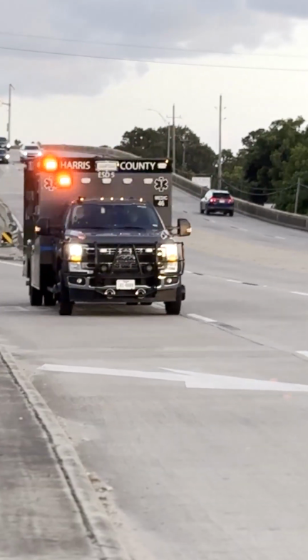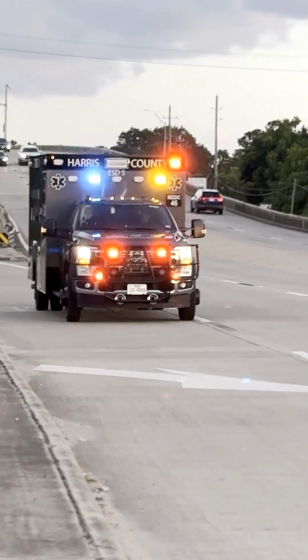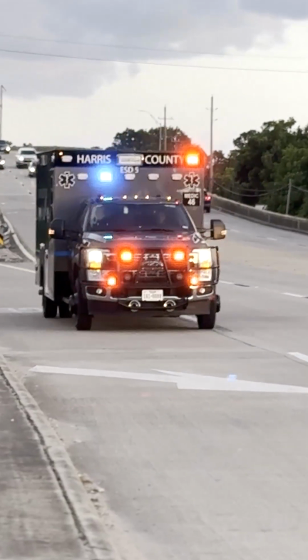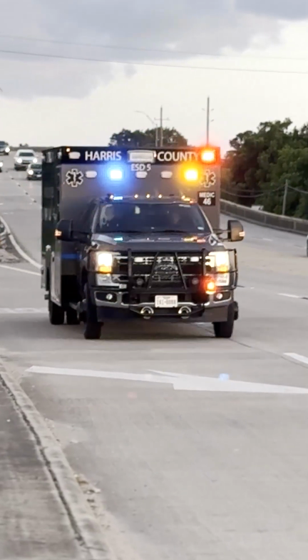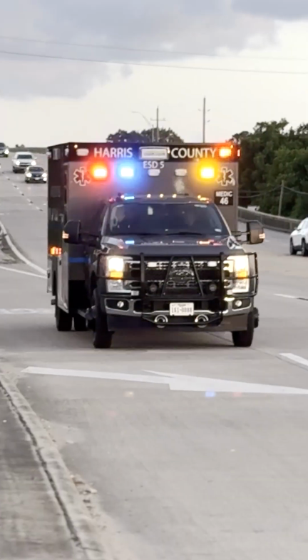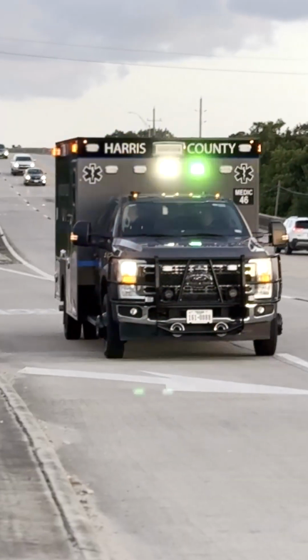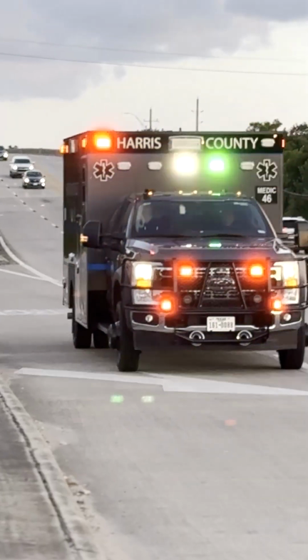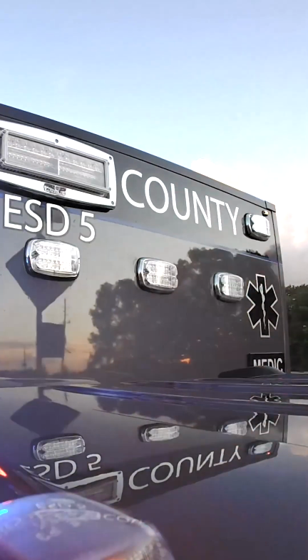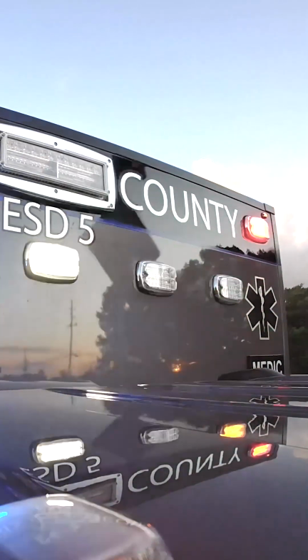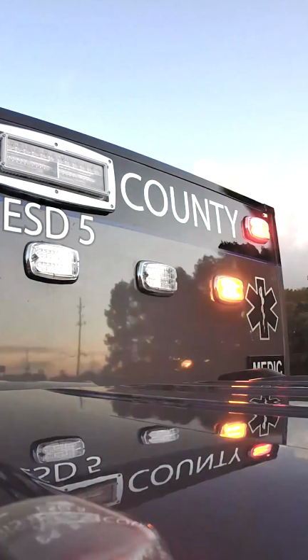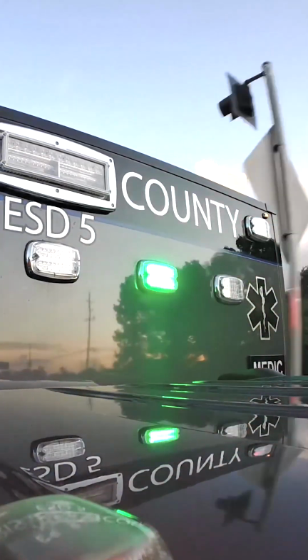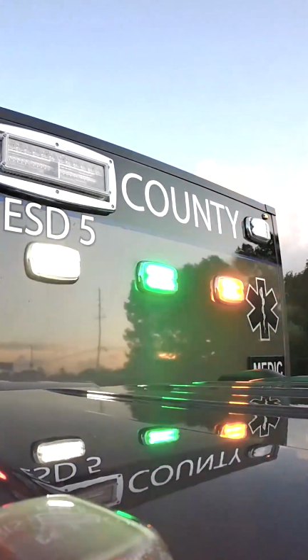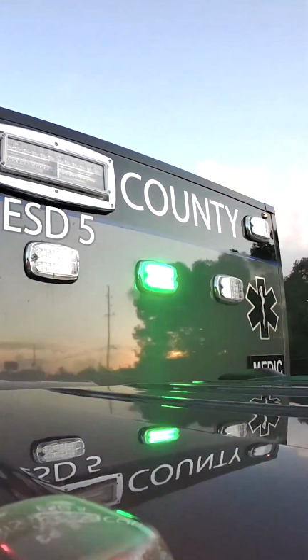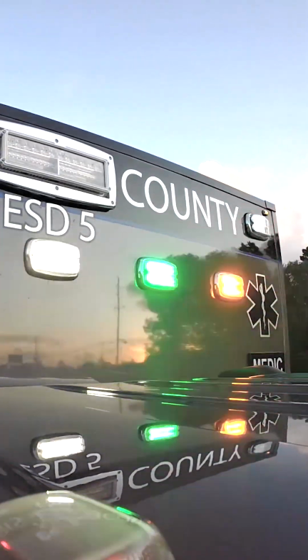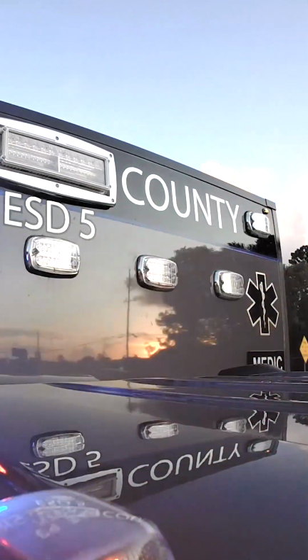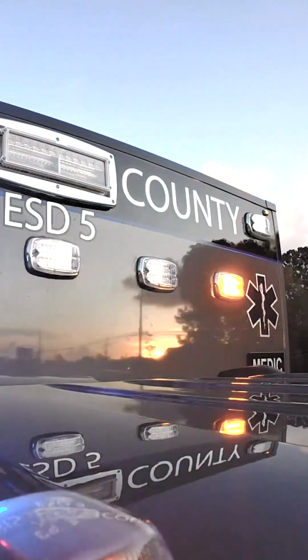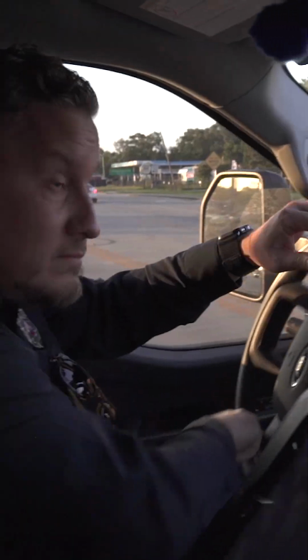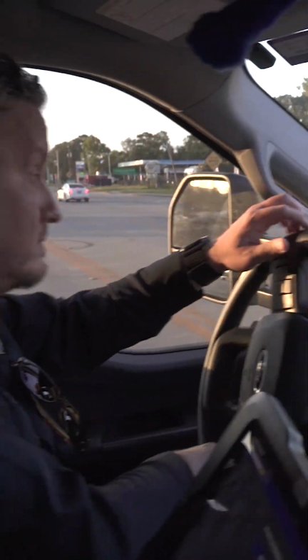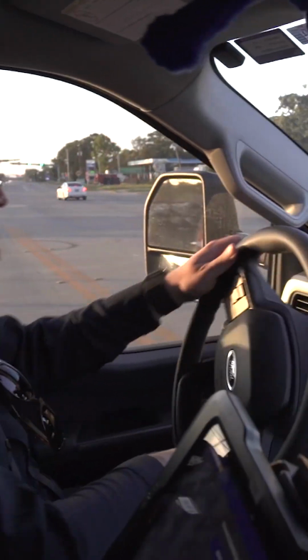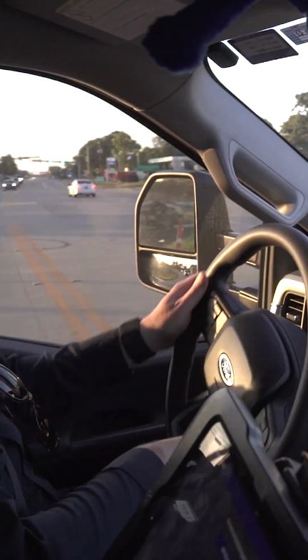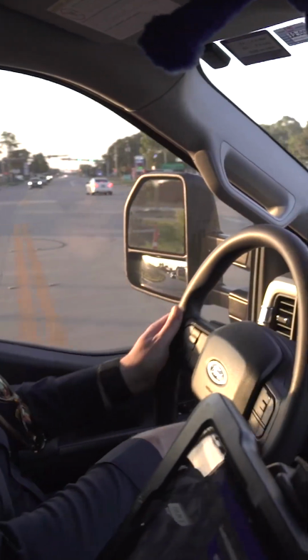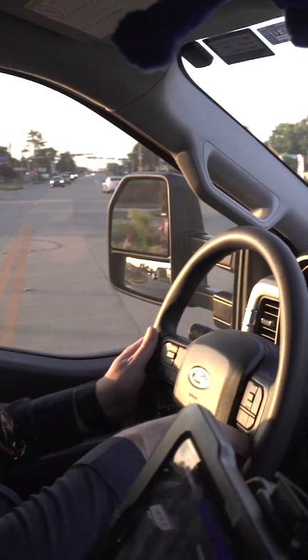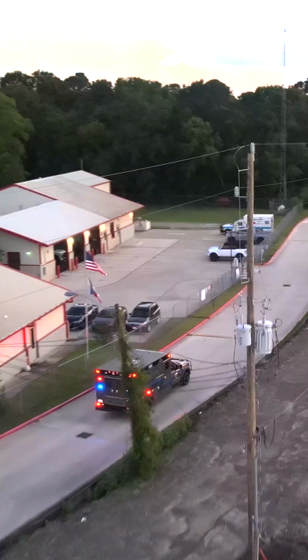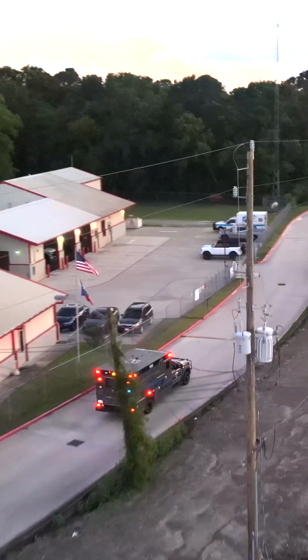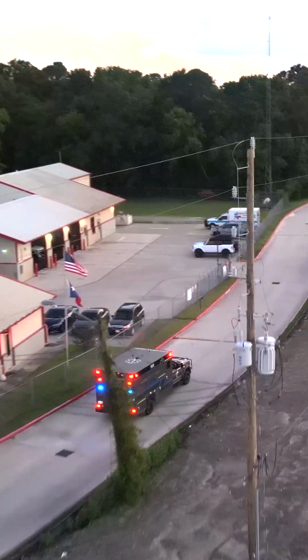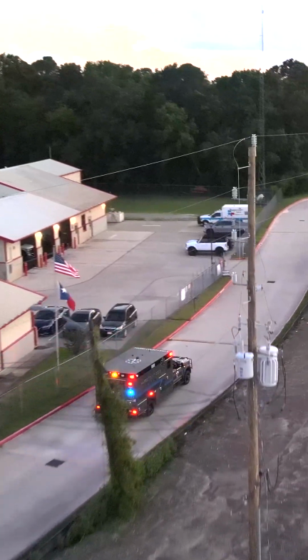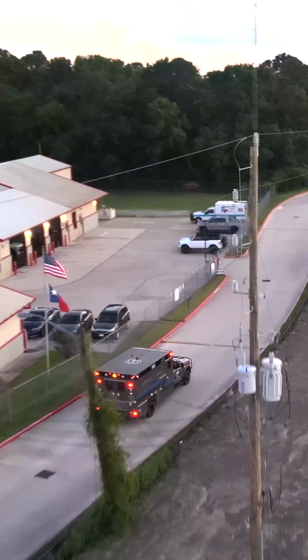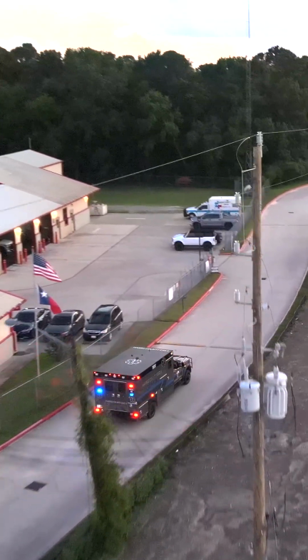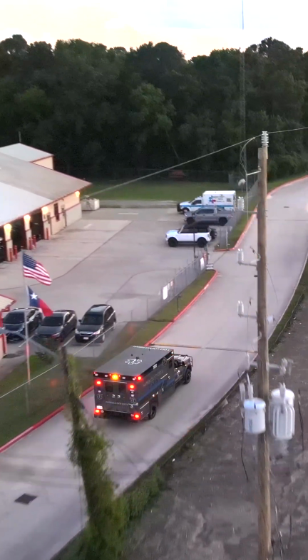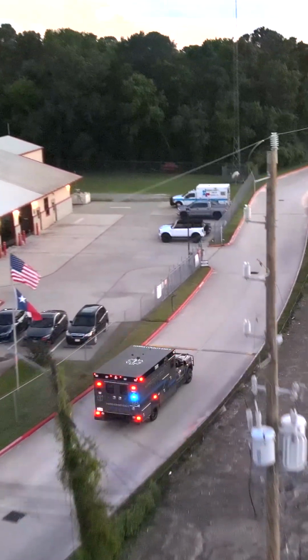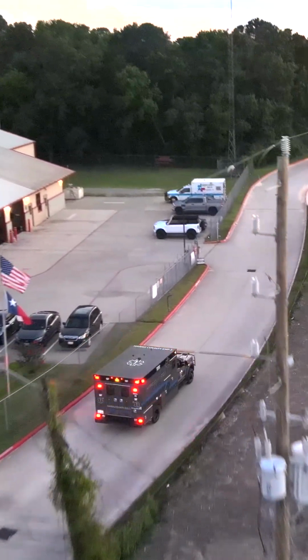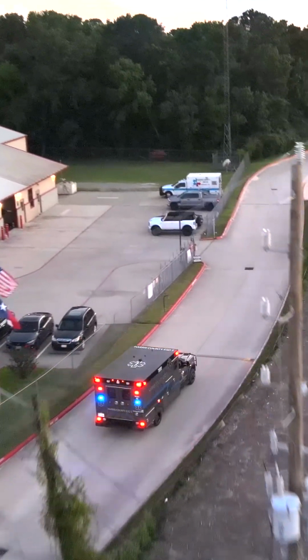Visibility. It's not just about lights. It's about being unmistakable in motion. Instant recognition.